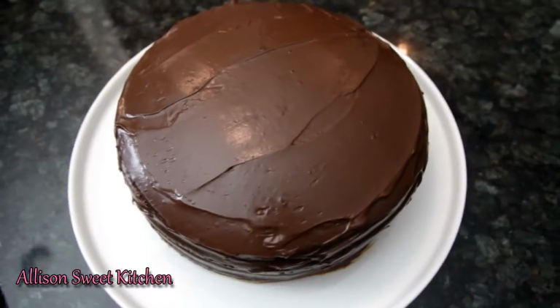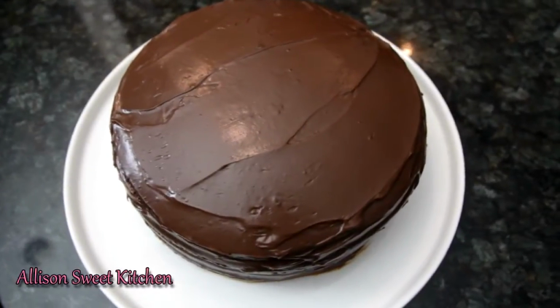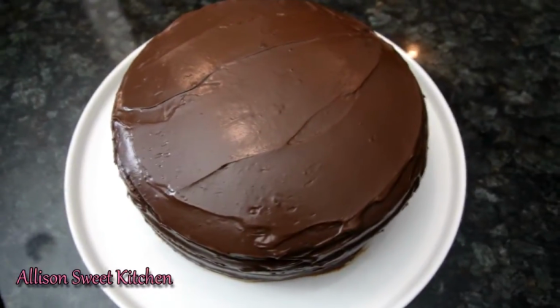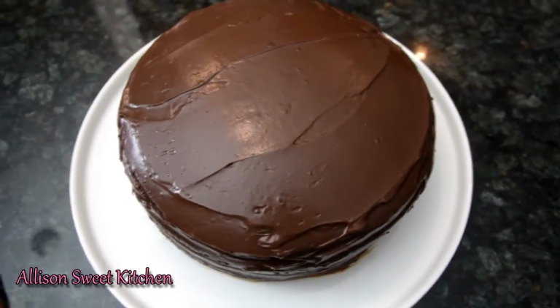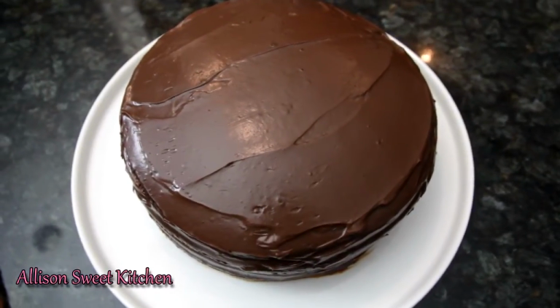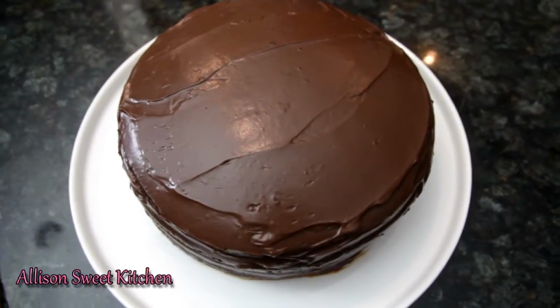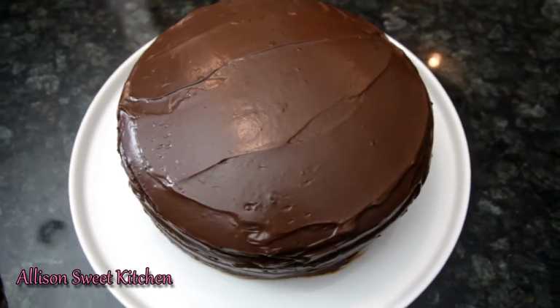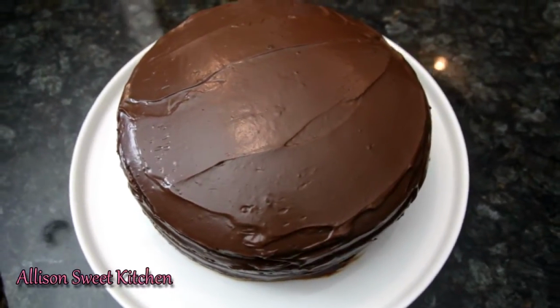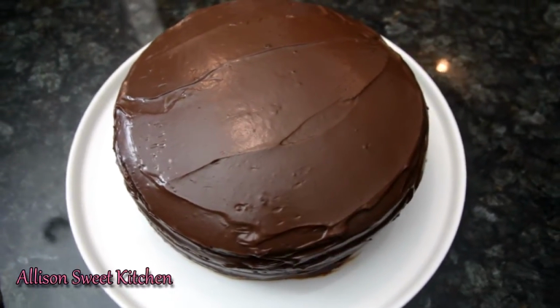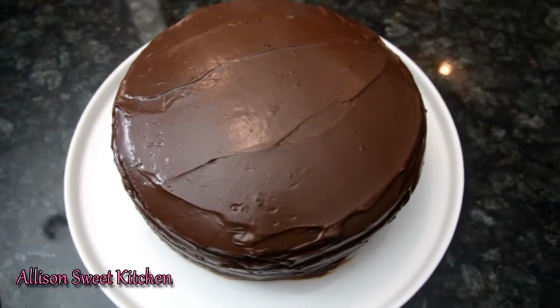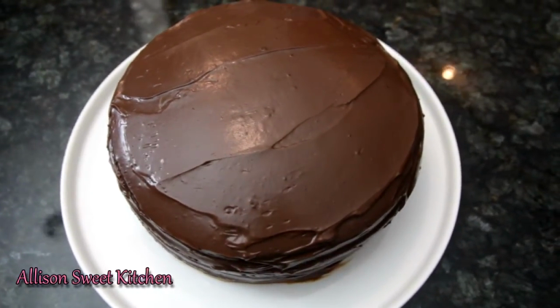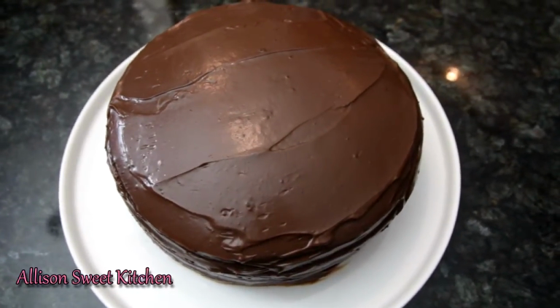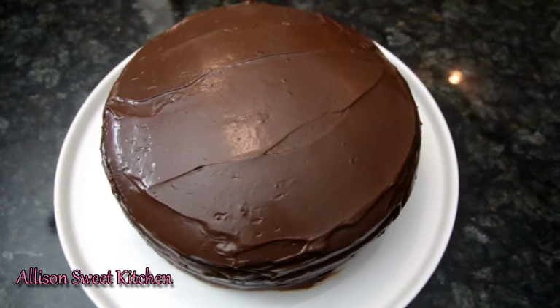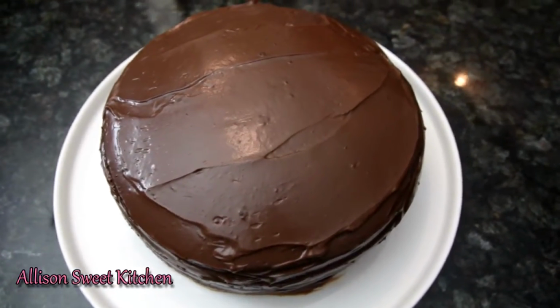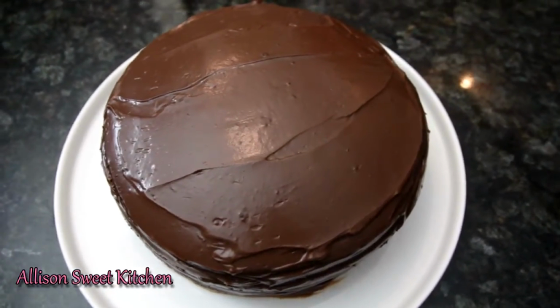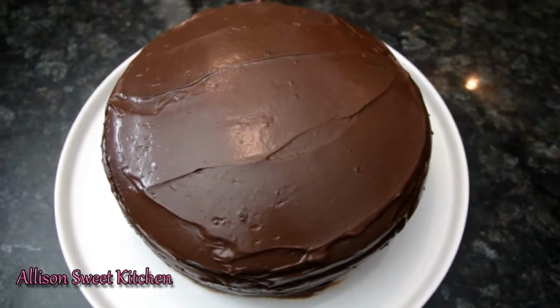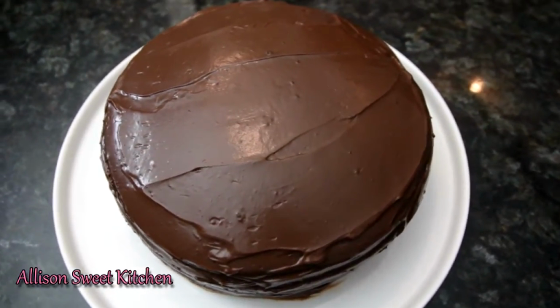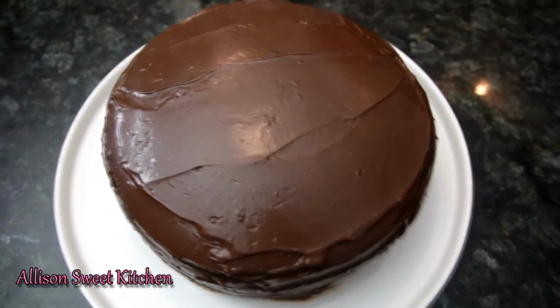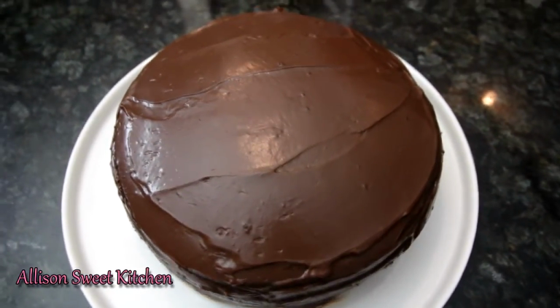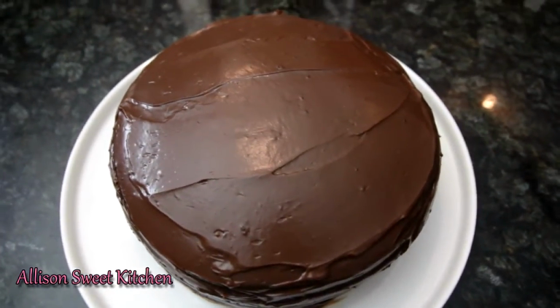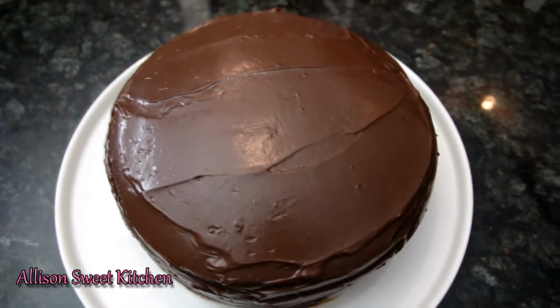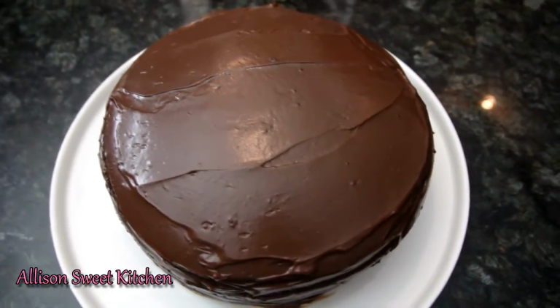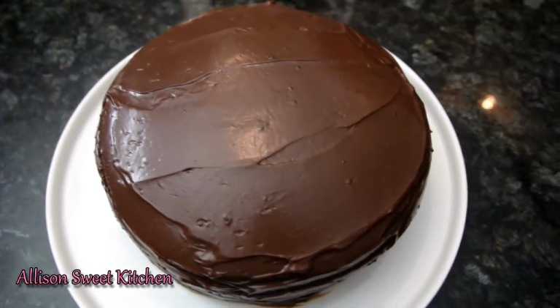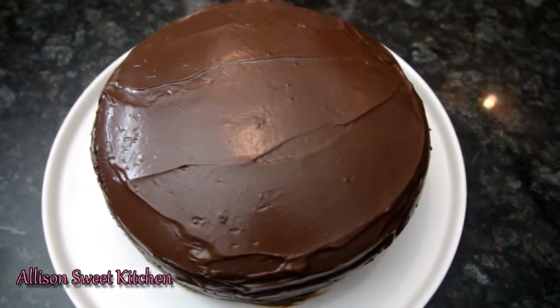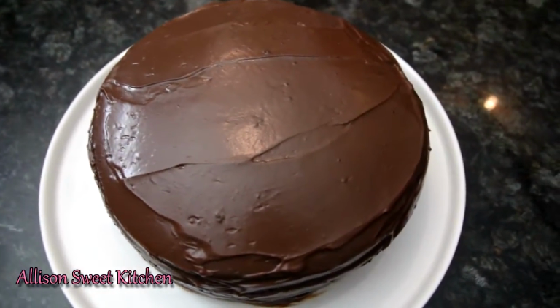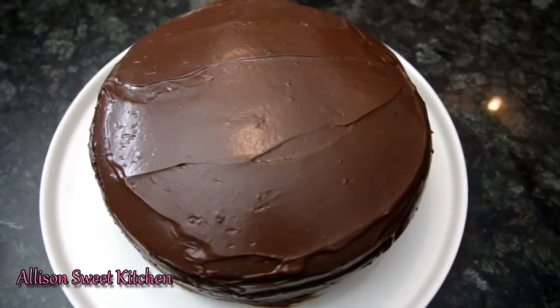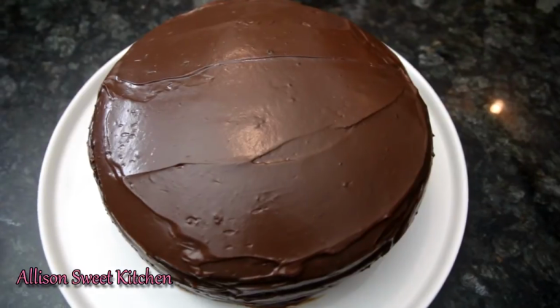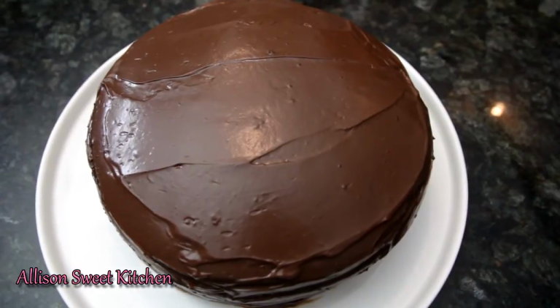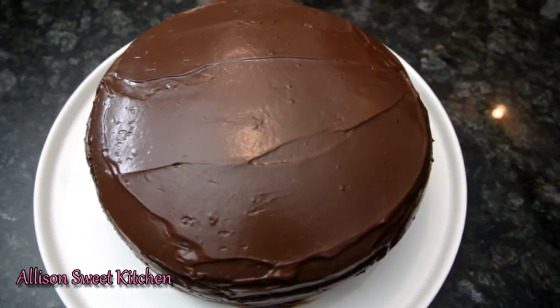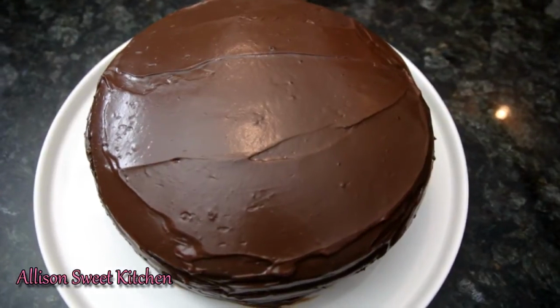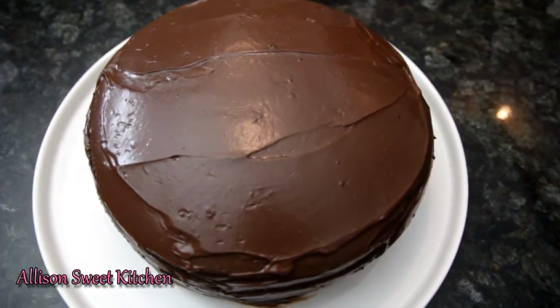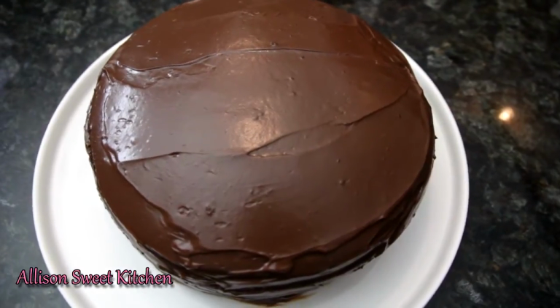In today's video, I'm going to be making the moistest chocolate cake that I've ever had.